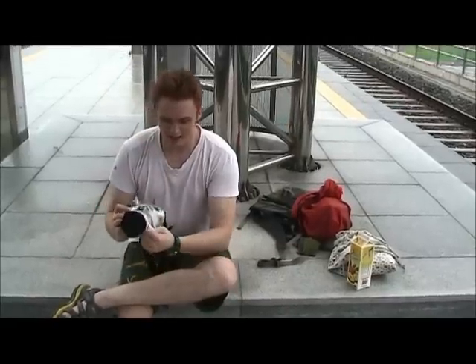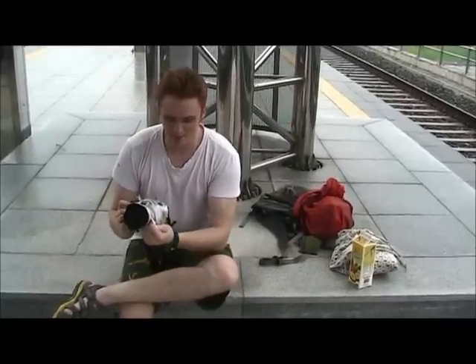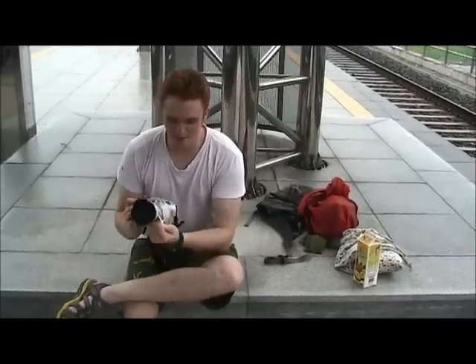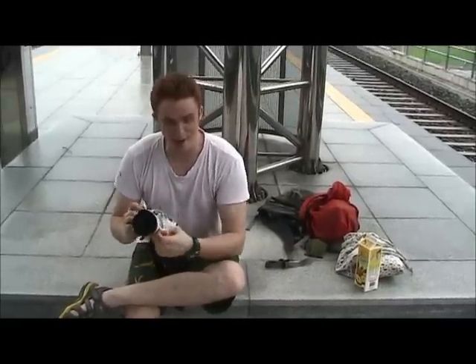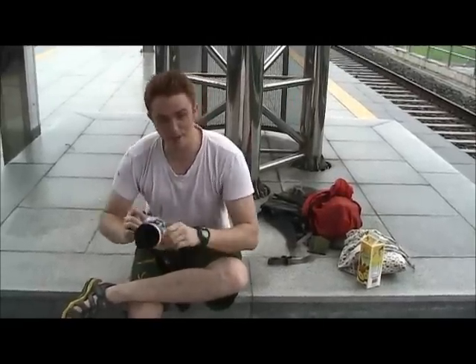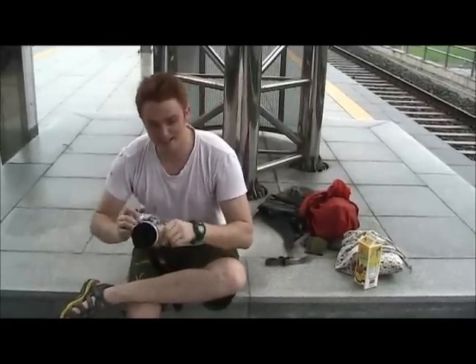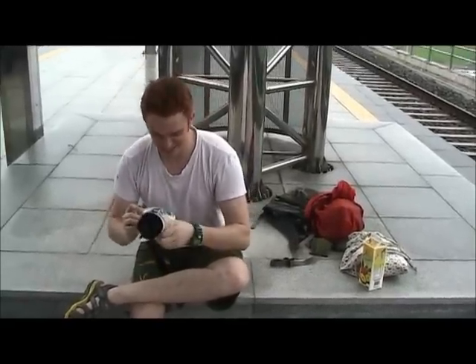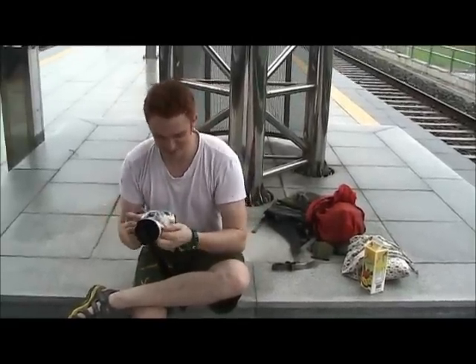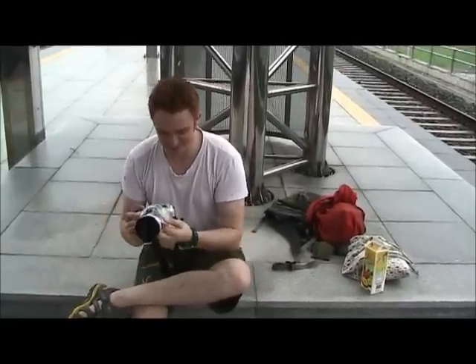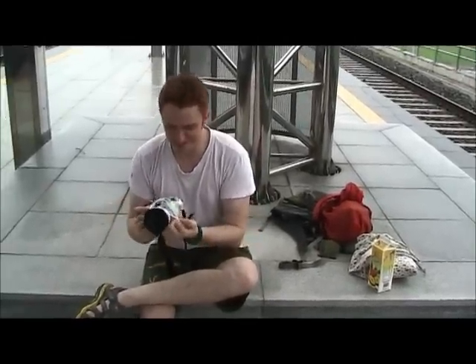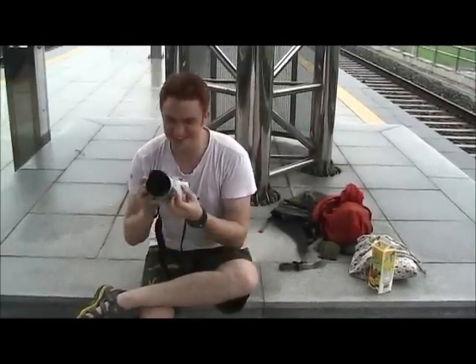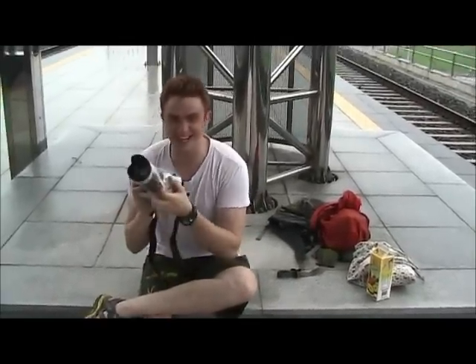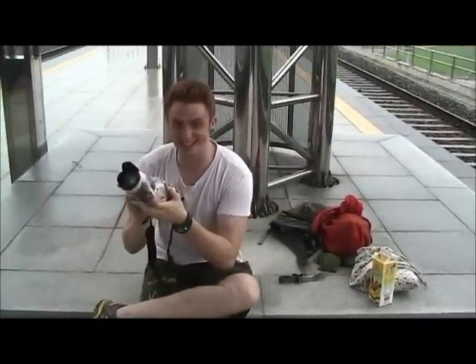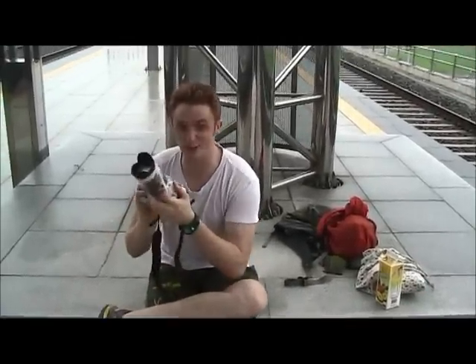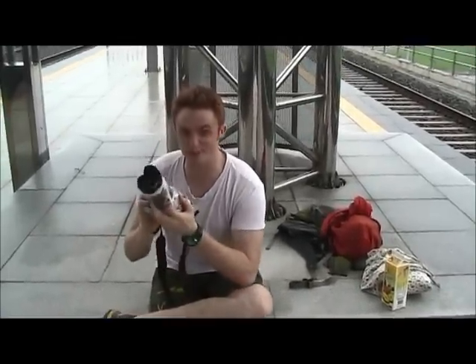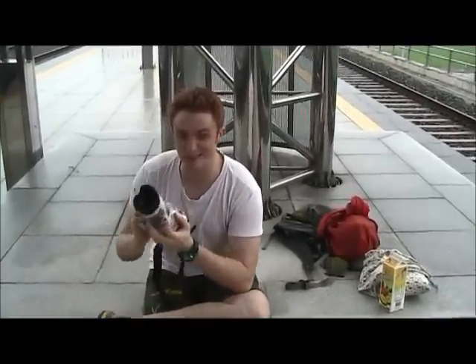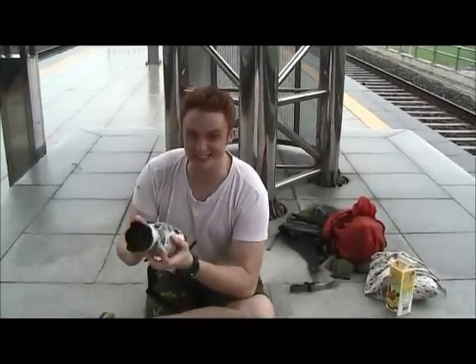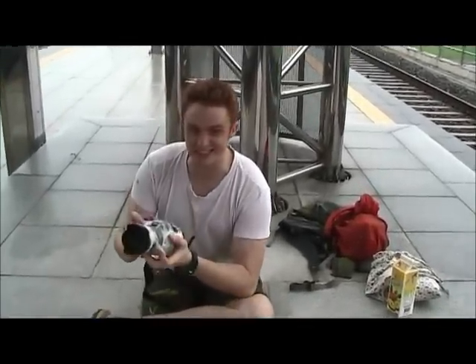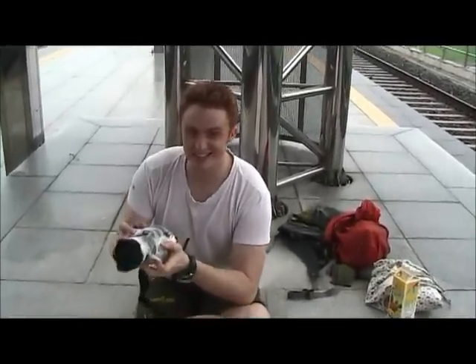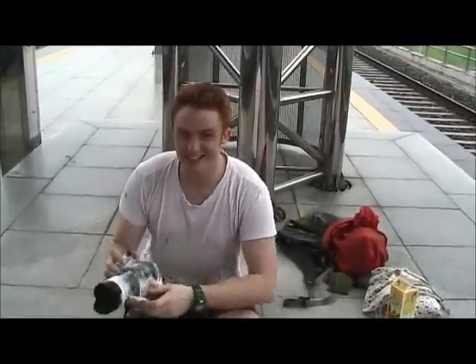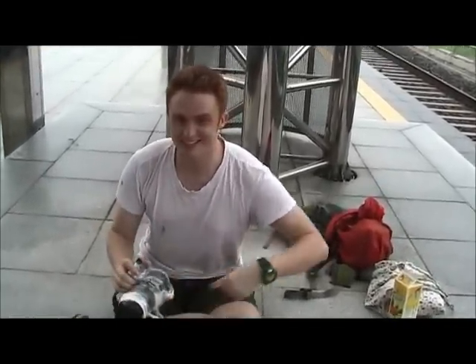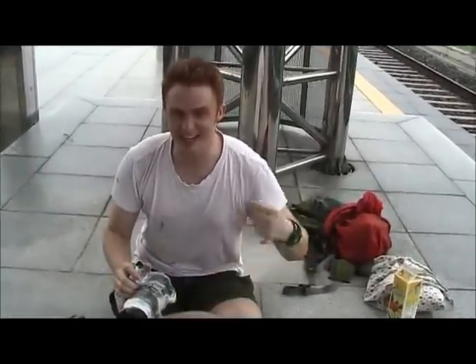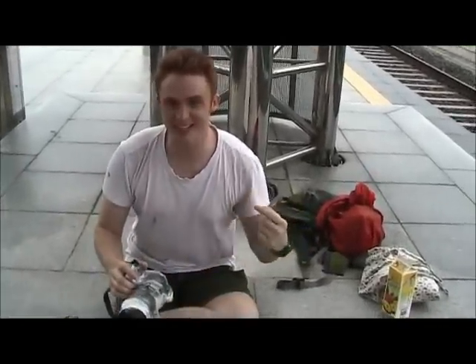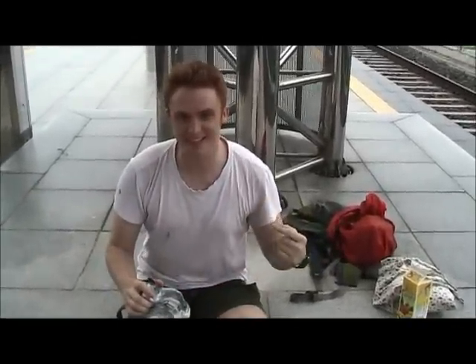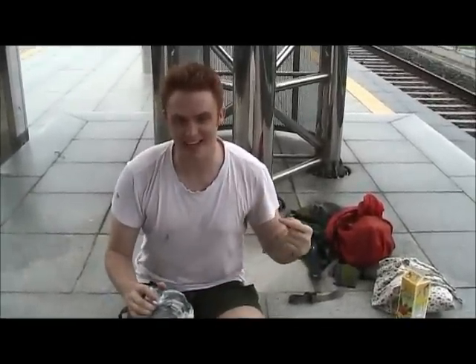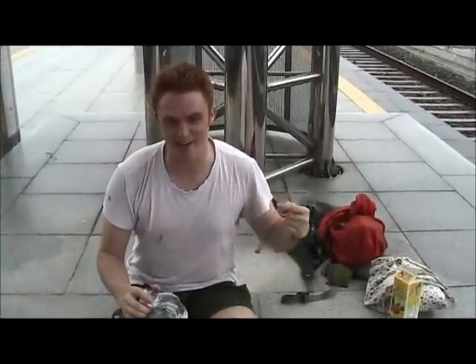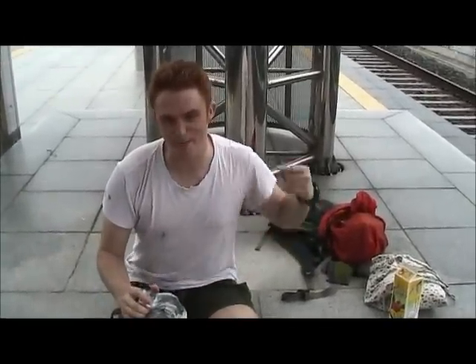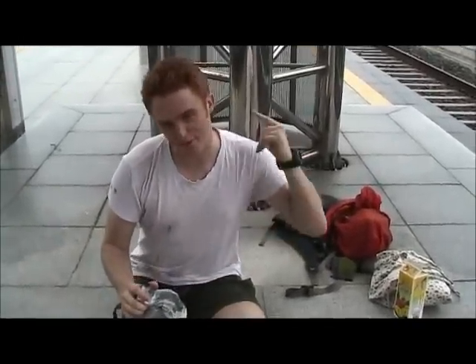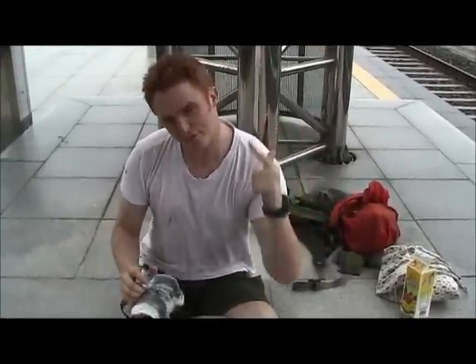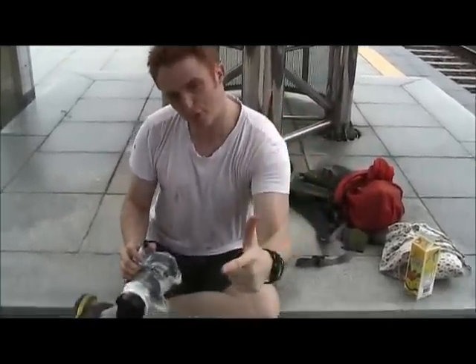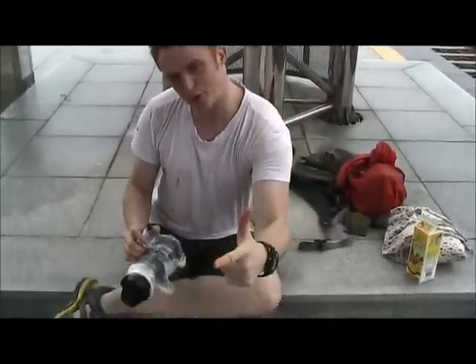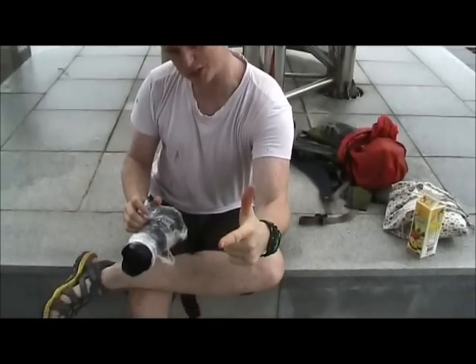I'm unwrapping my camera now. This technique works brilliantly. Take a look at my photos!